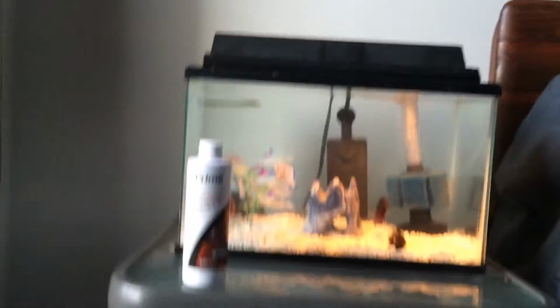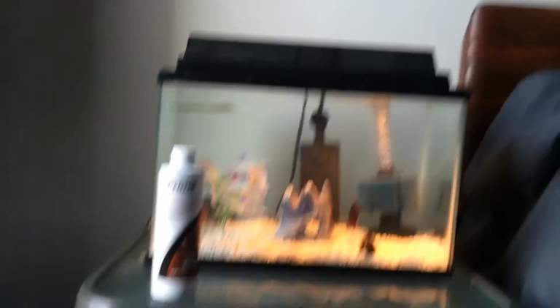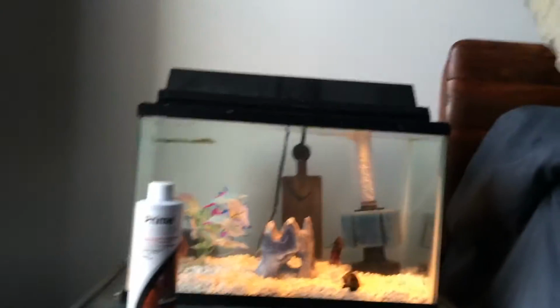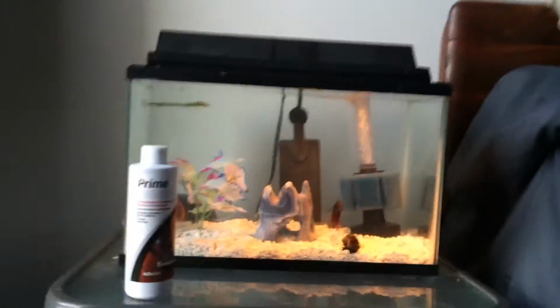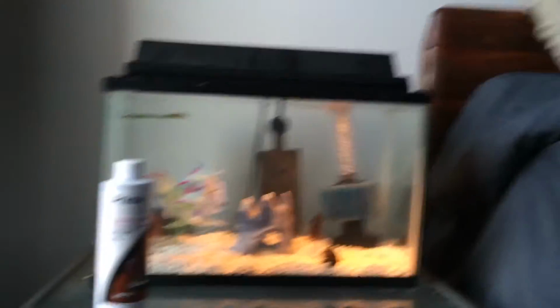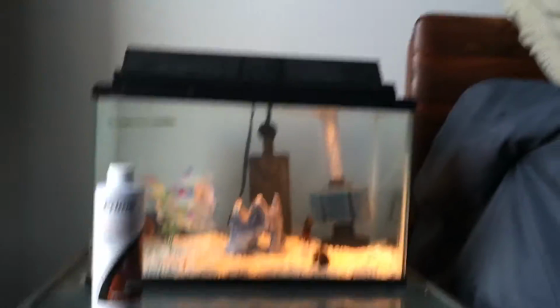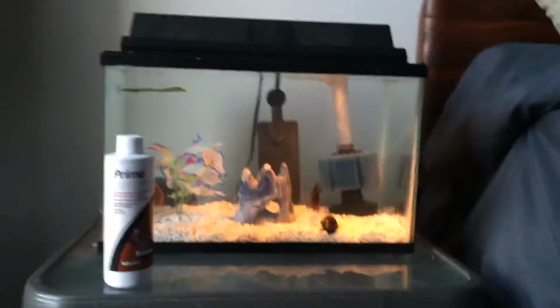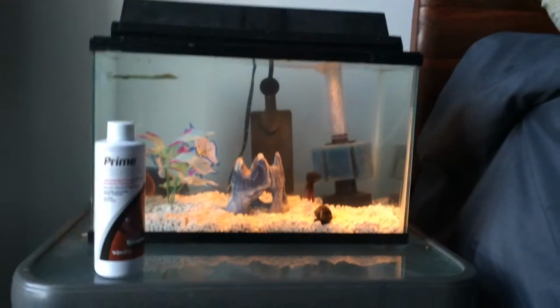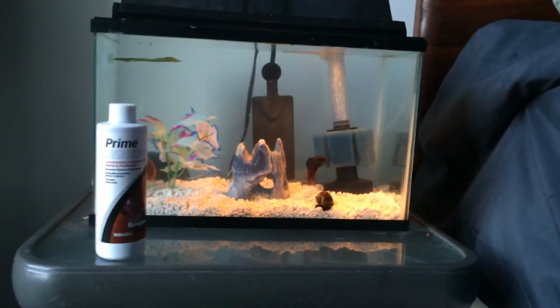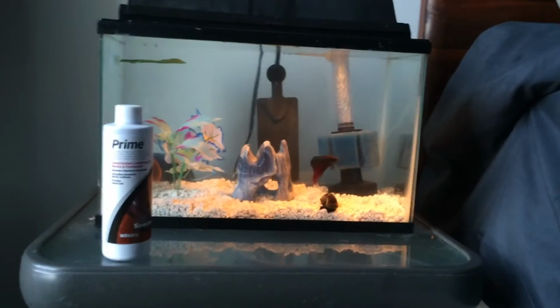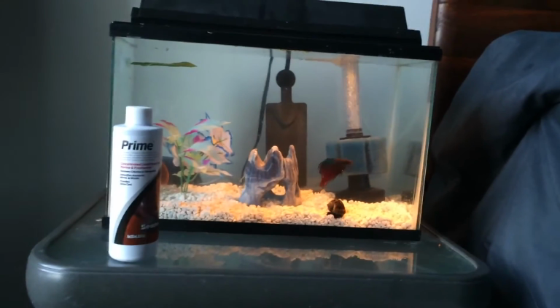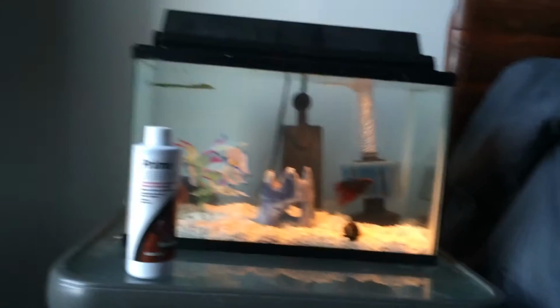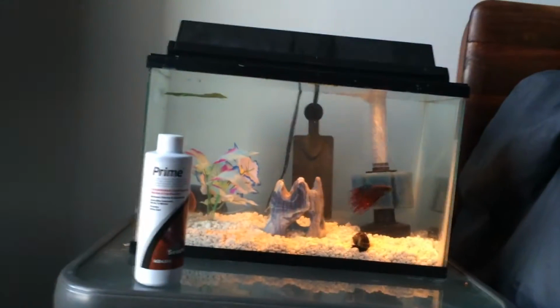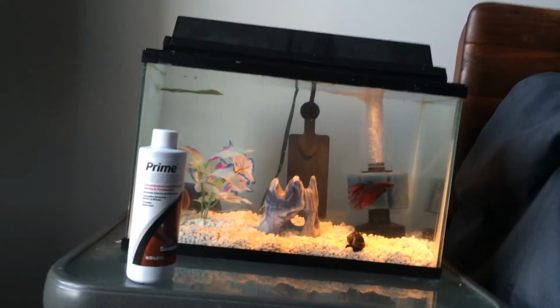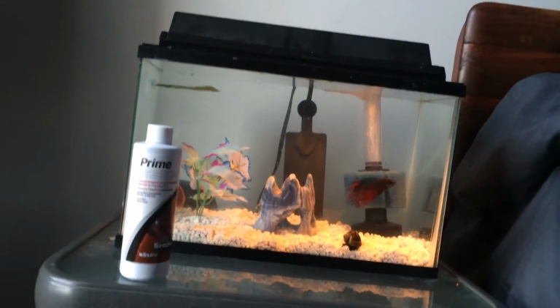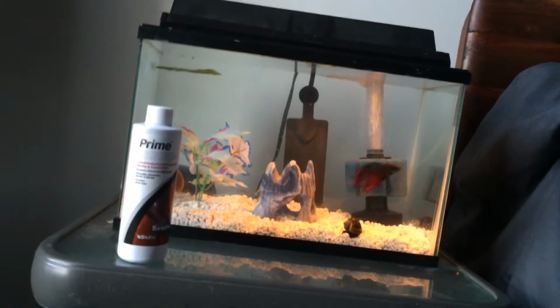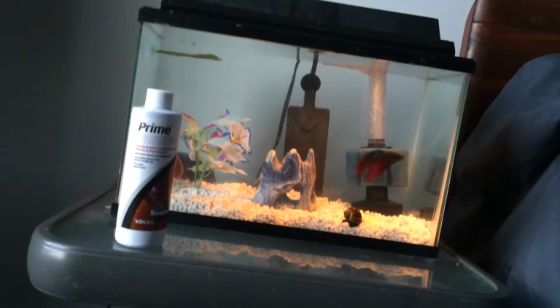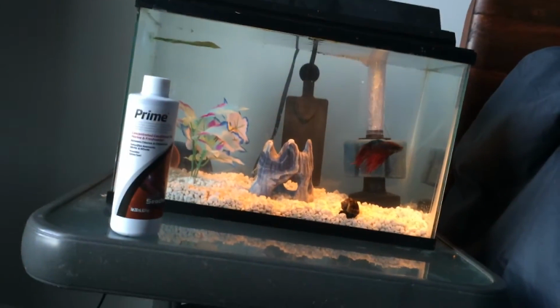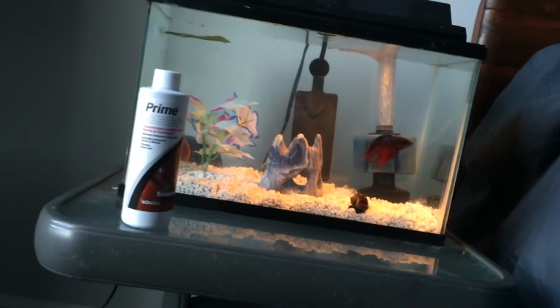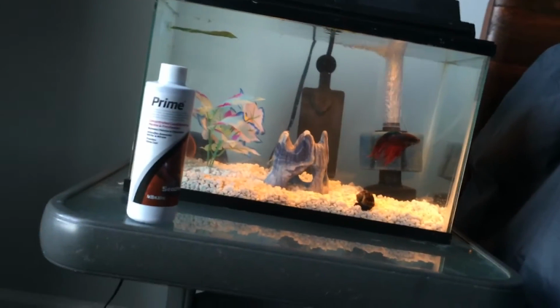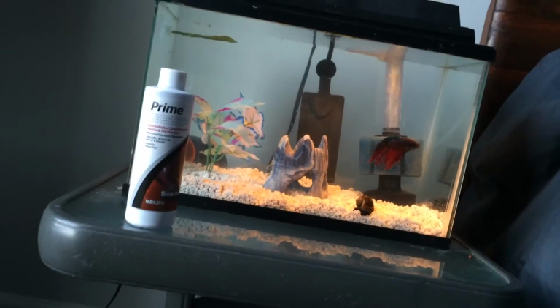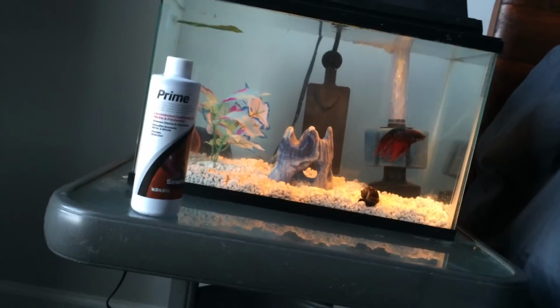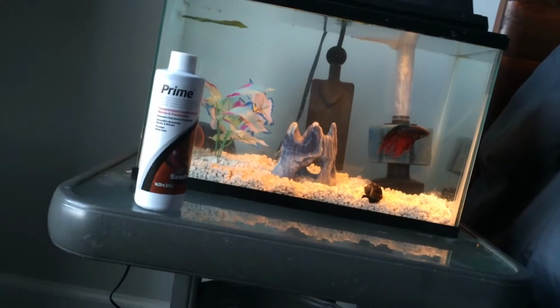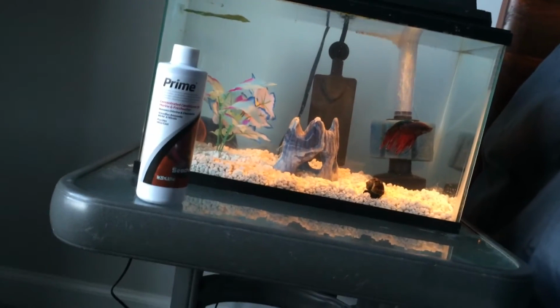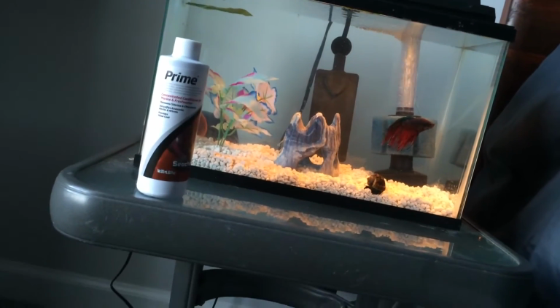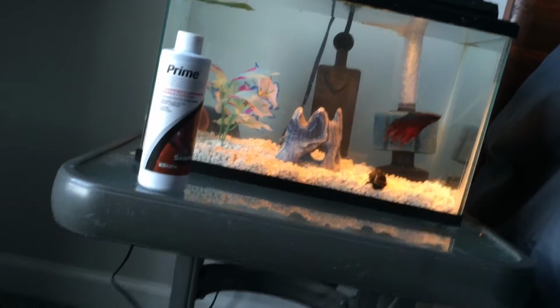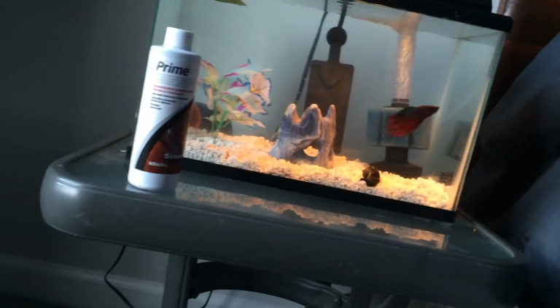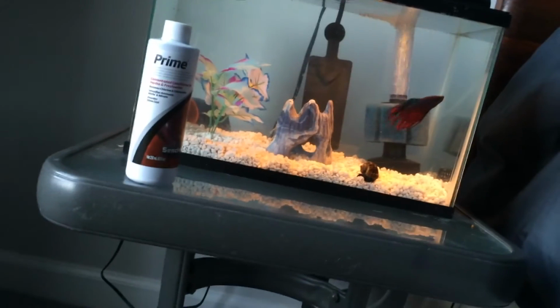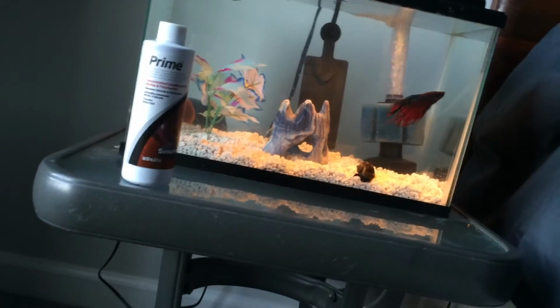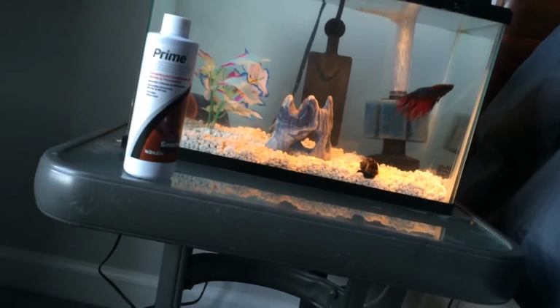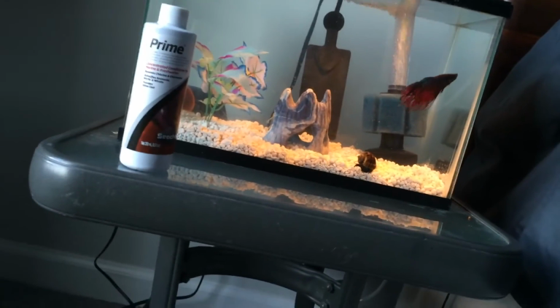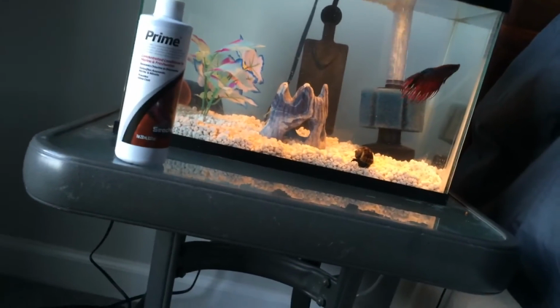Prime does great. Seachem makes great products. Prime used to be my main water conditioner, but it's just too pricey for me.